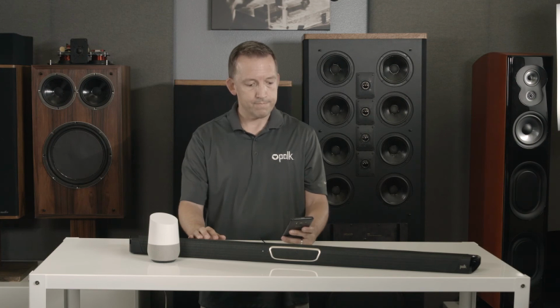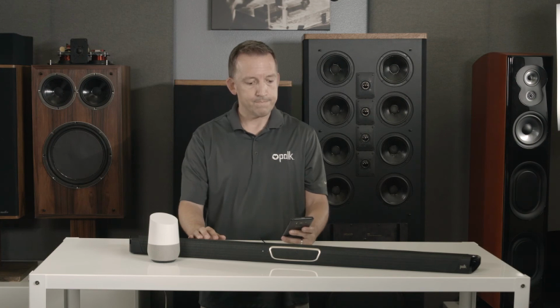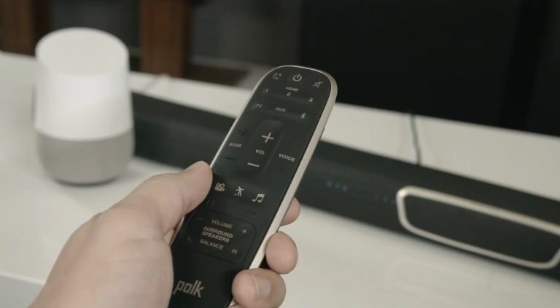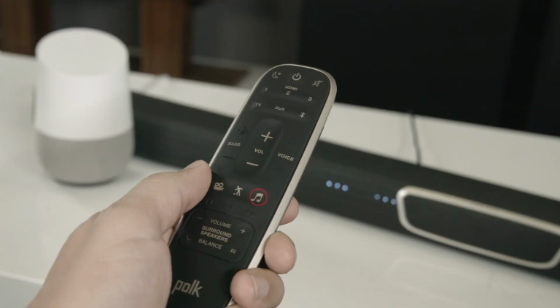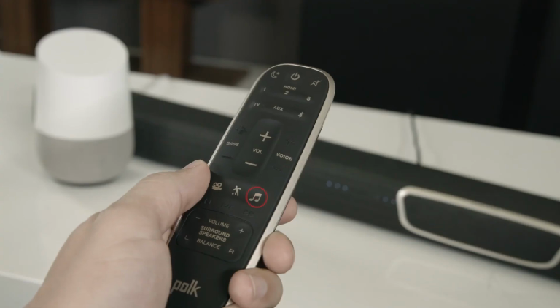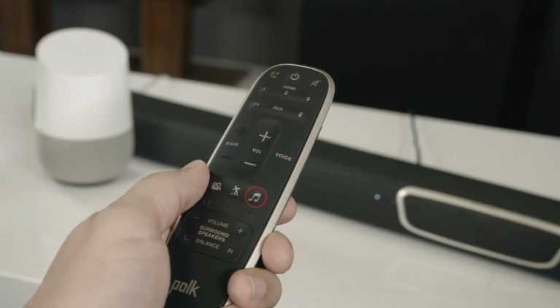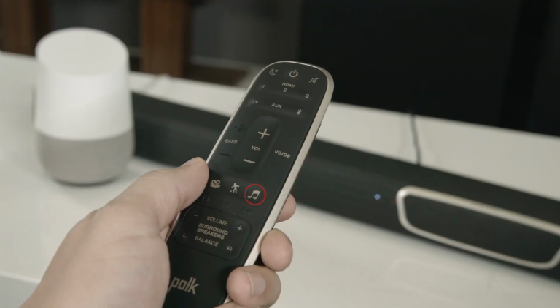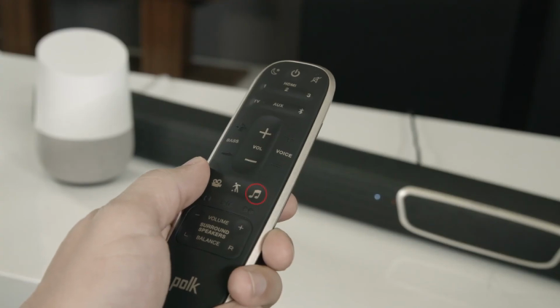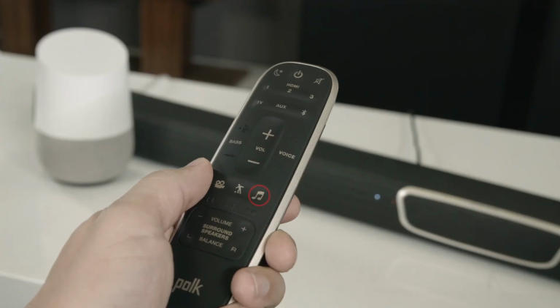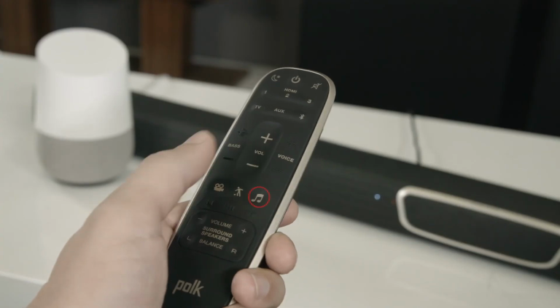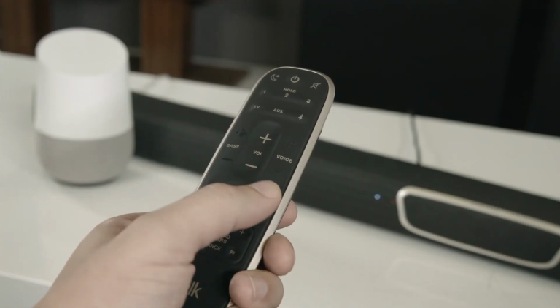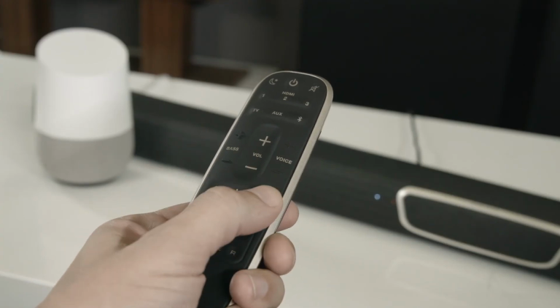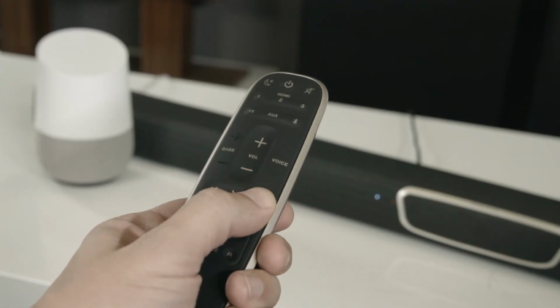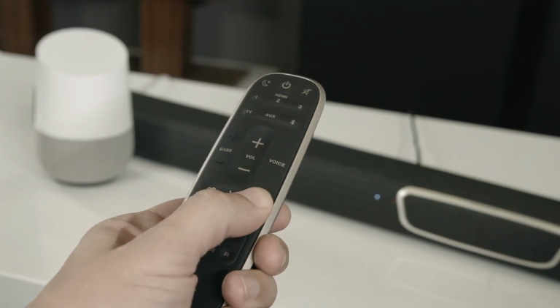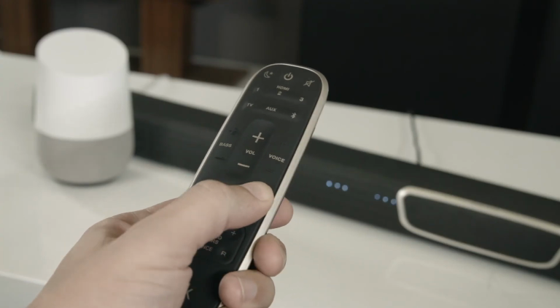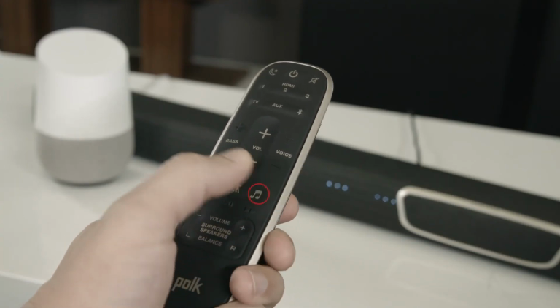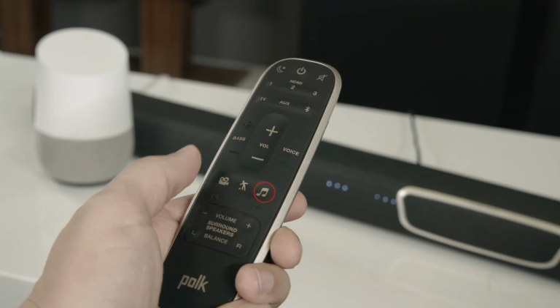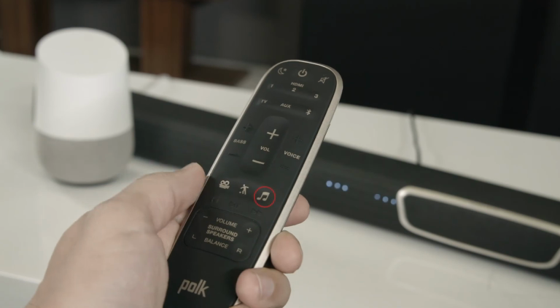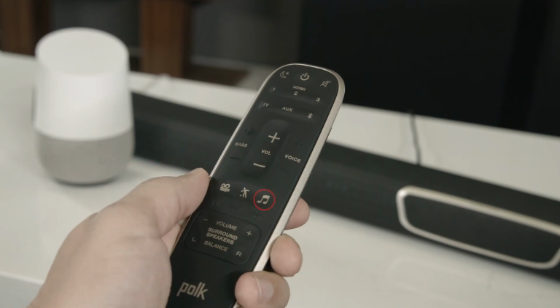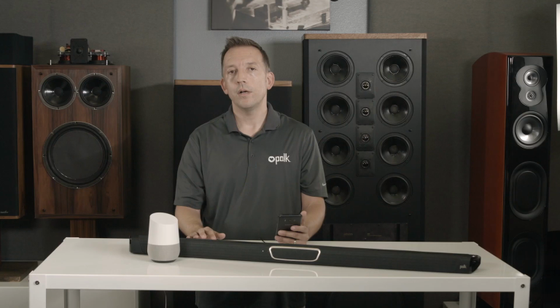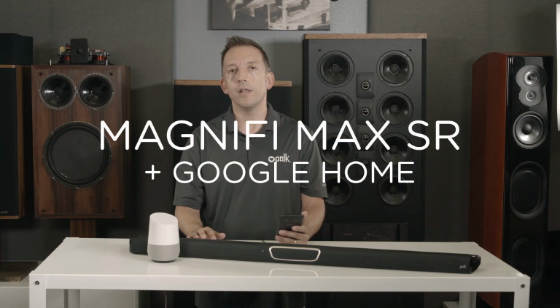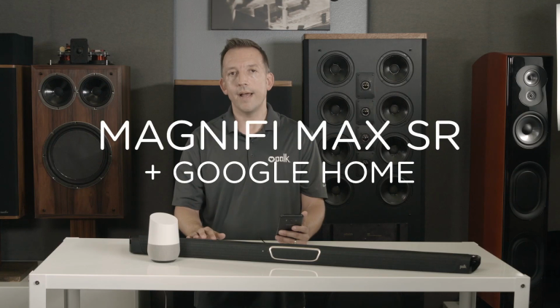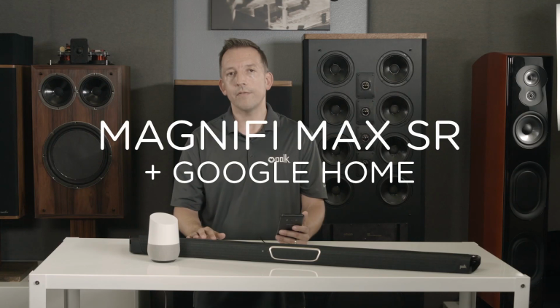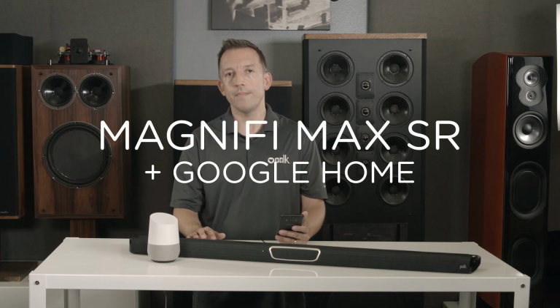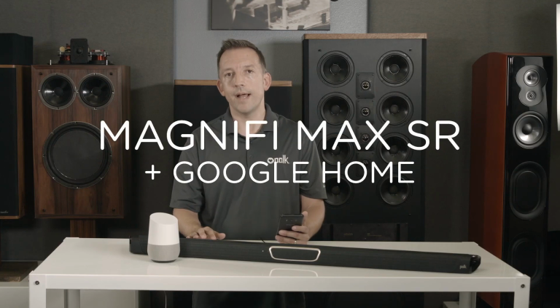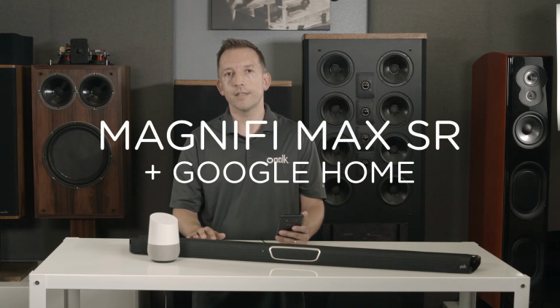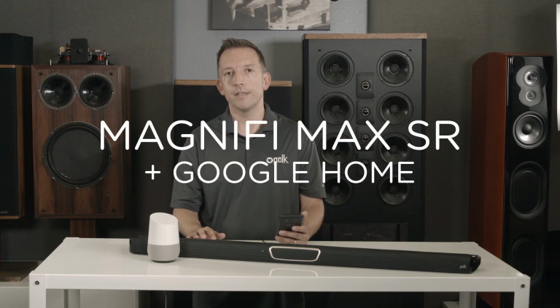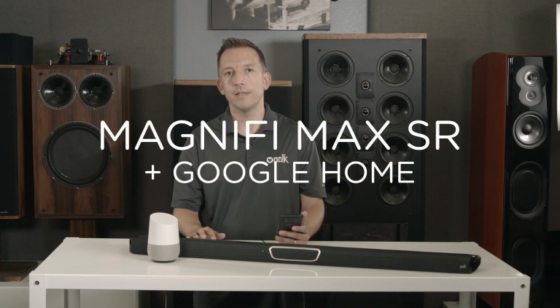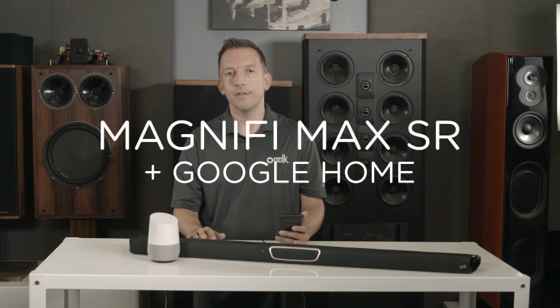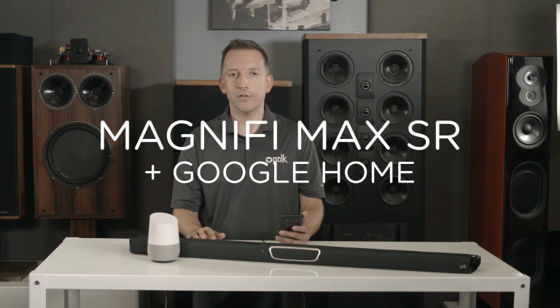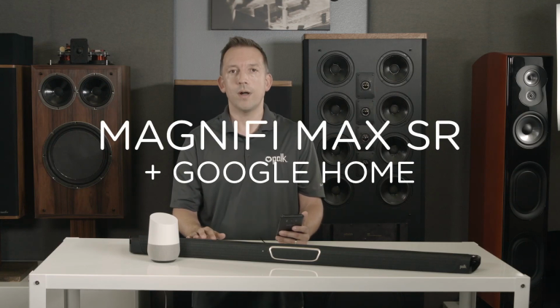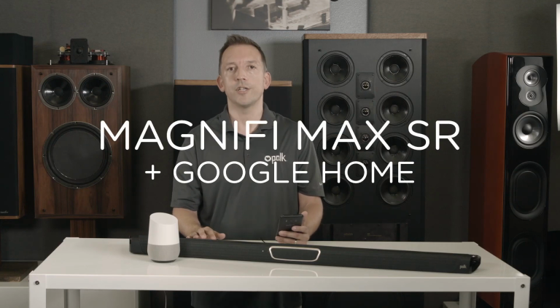For the best listening experience, we recommend music mode on the Magnify Max. Thanks for watching.